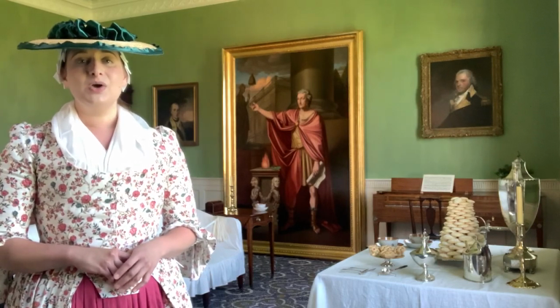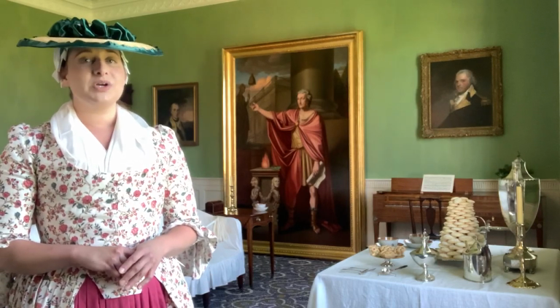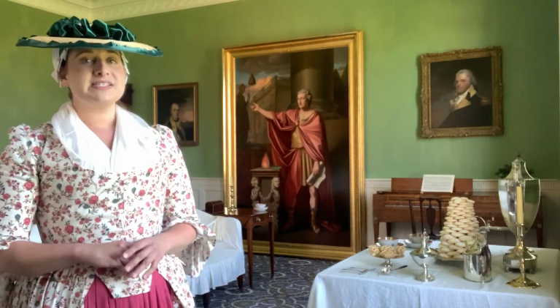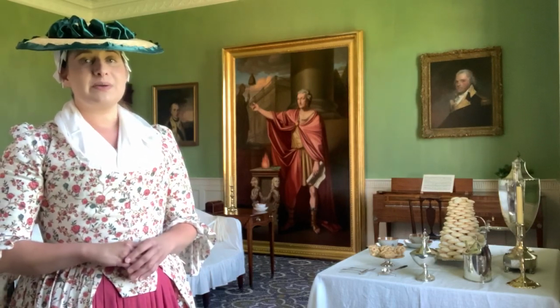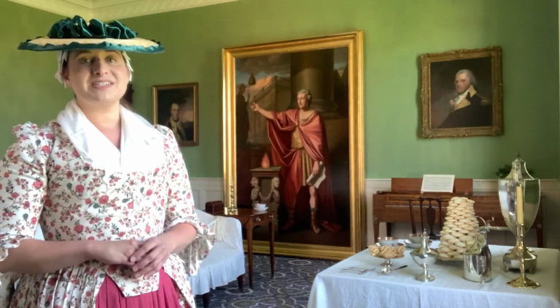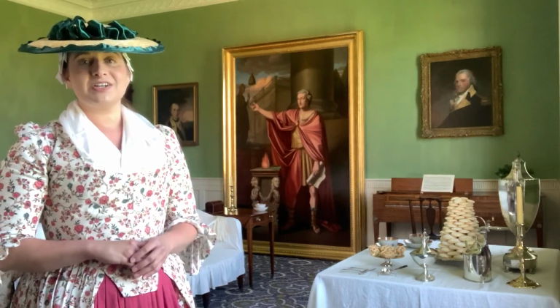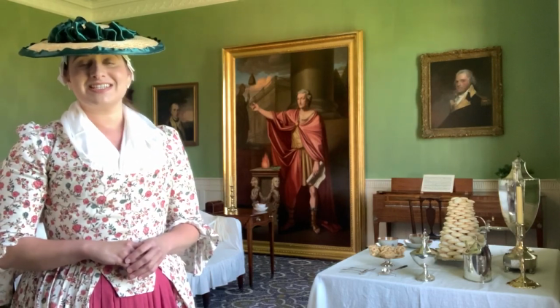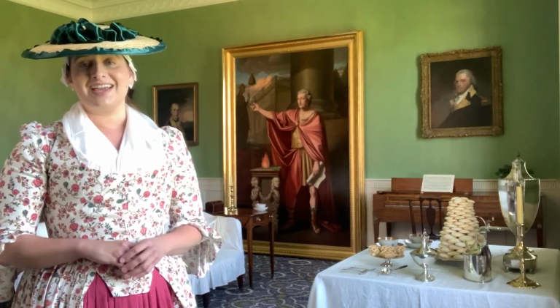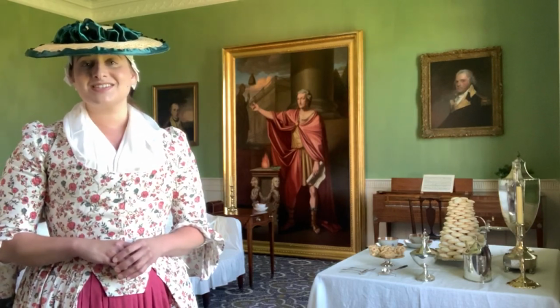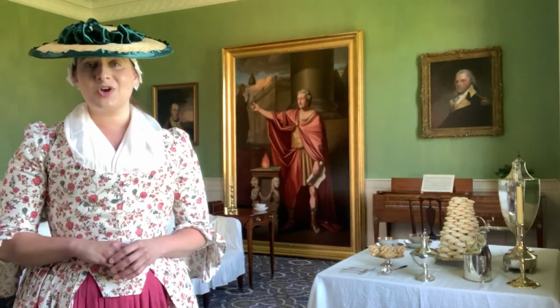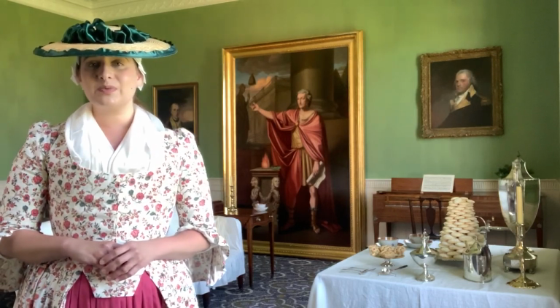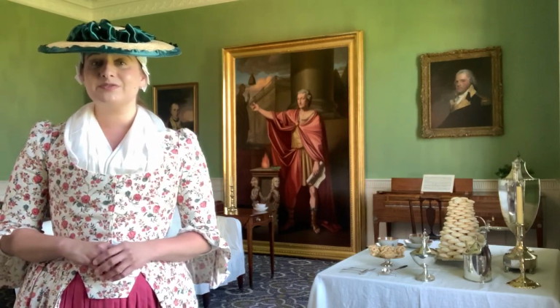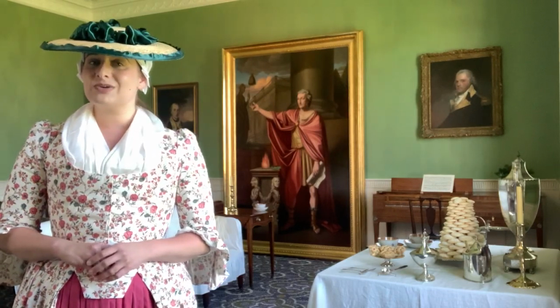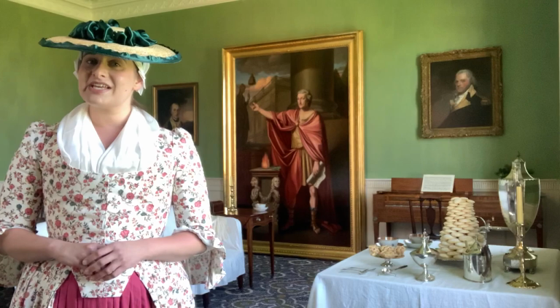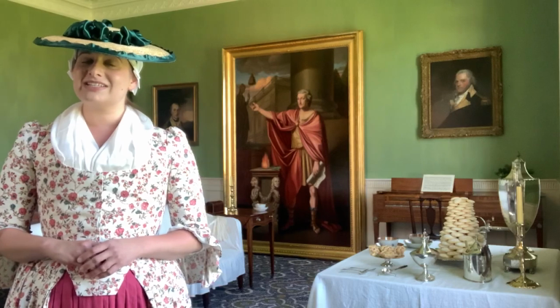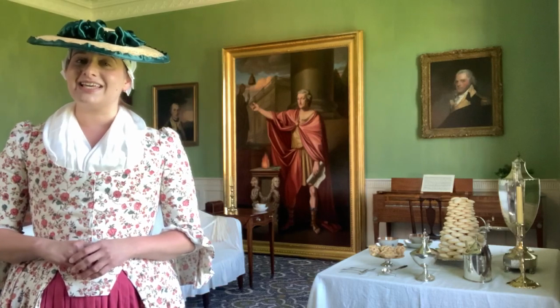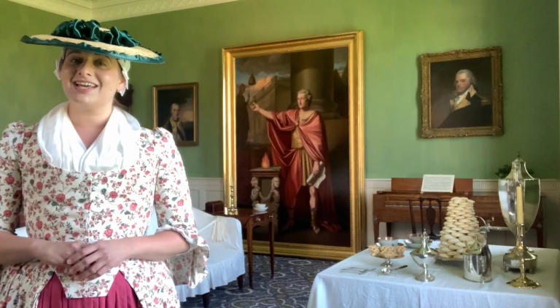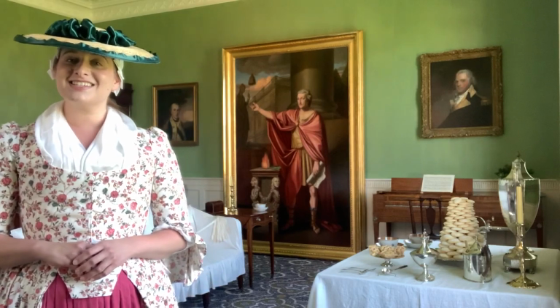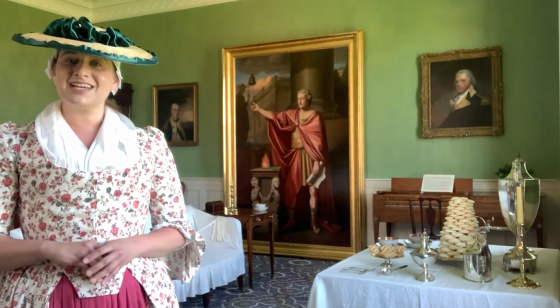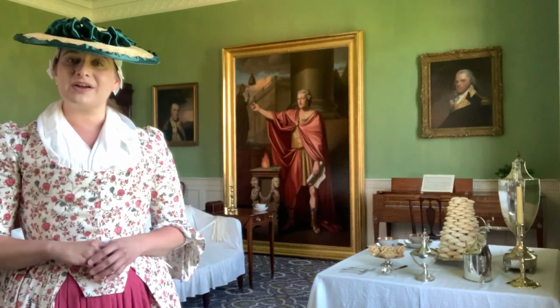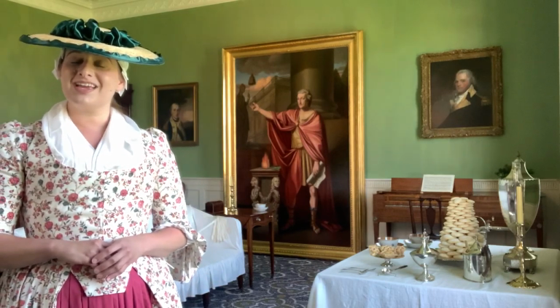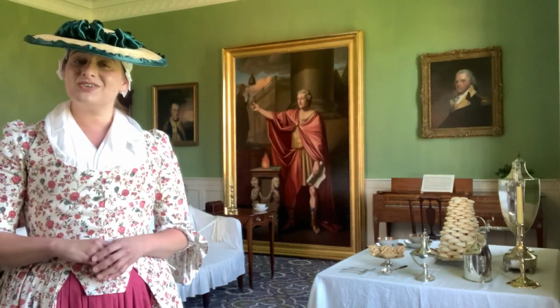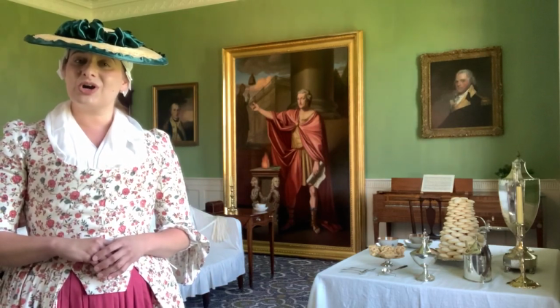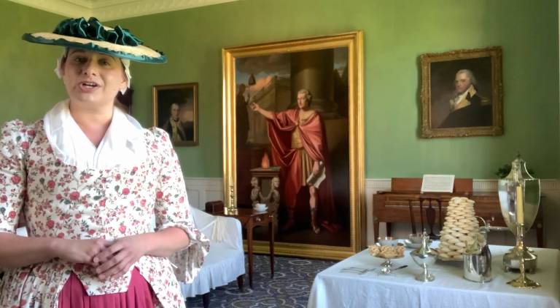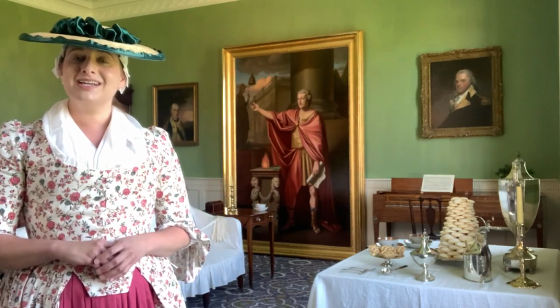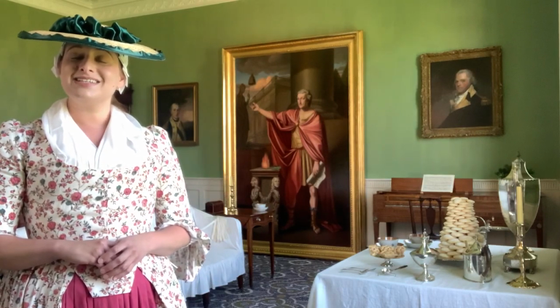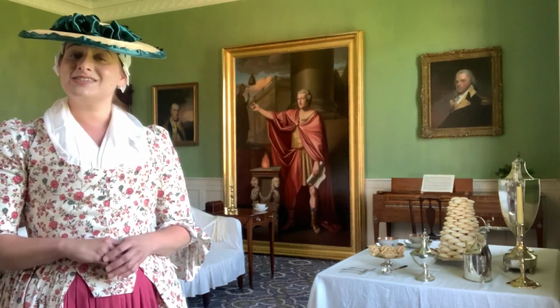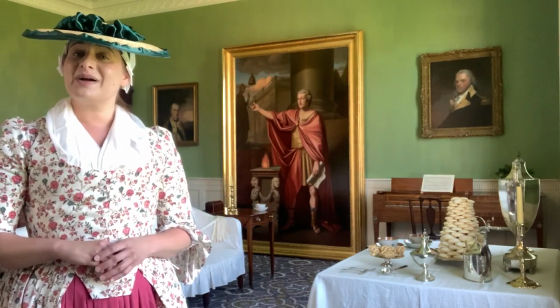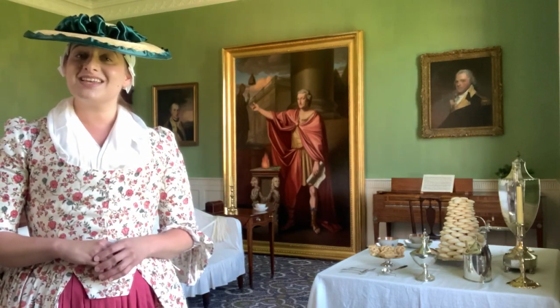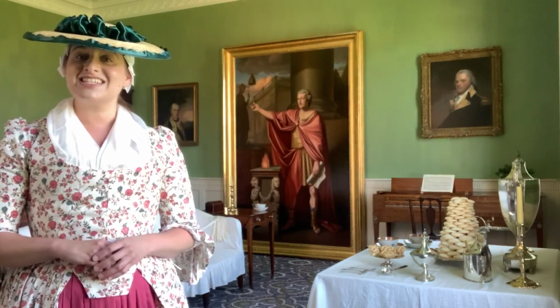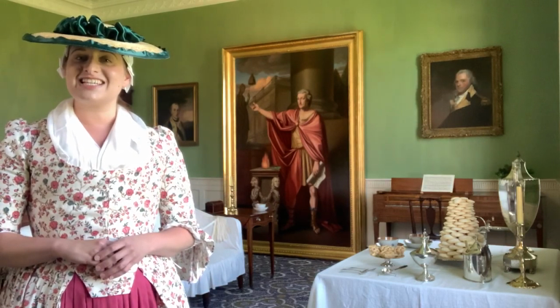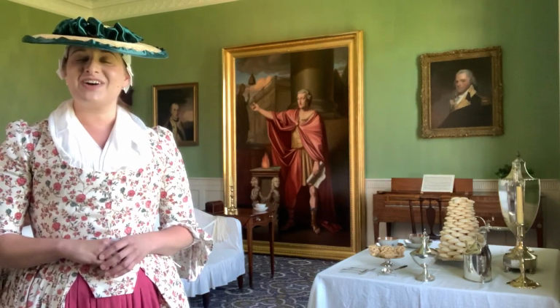What you see represented here today is the drawing room of Light Horse Harry Lee and his second wife Anne Hill Carter, dating to about 1795.